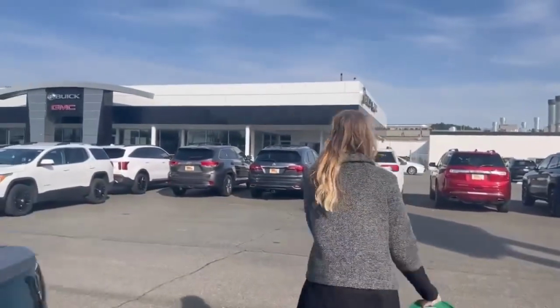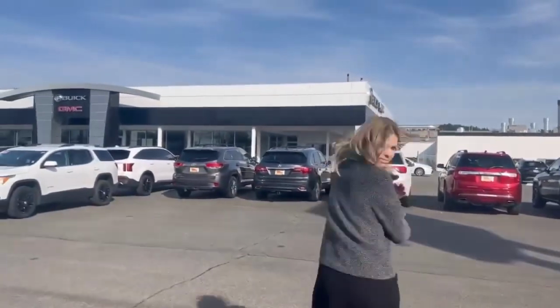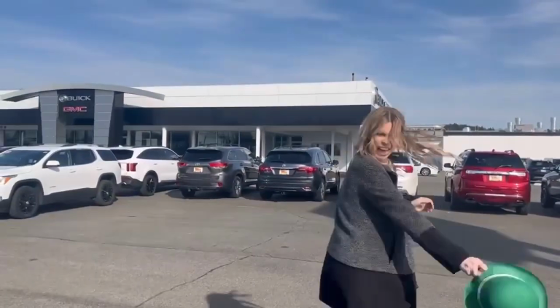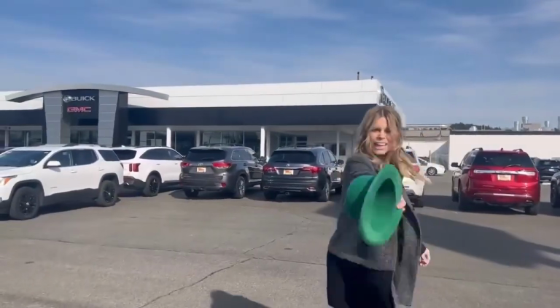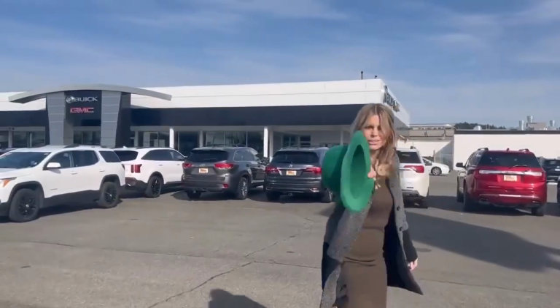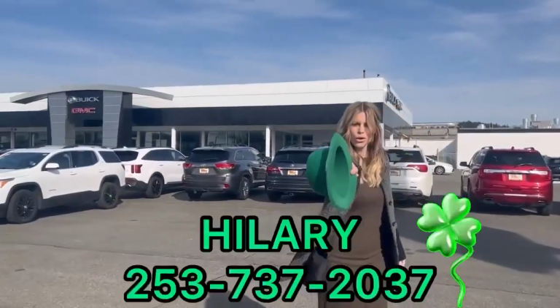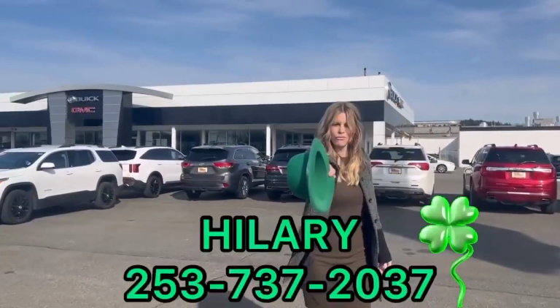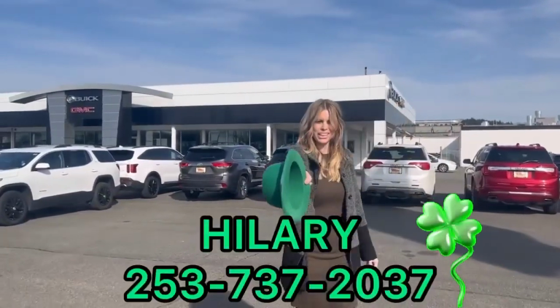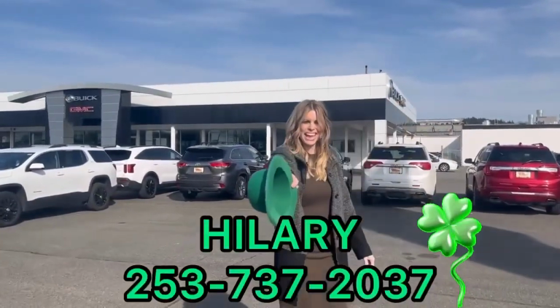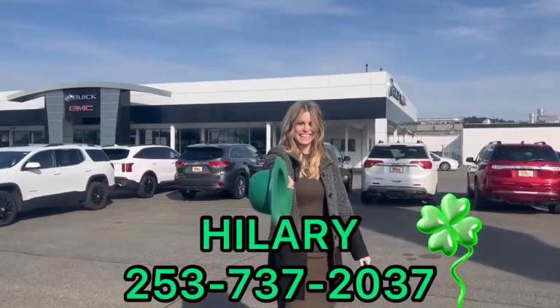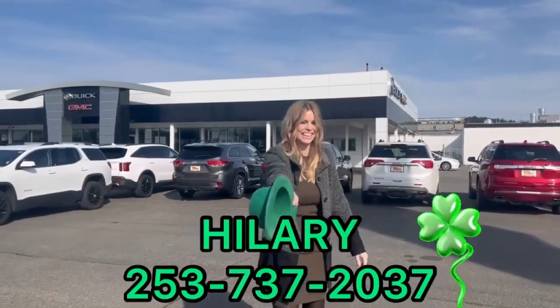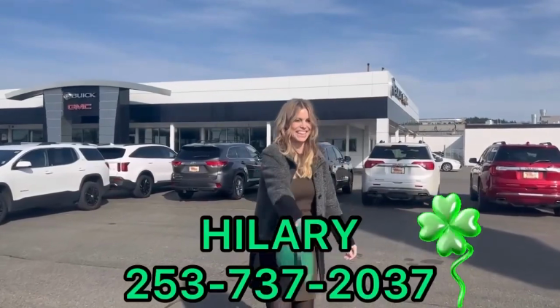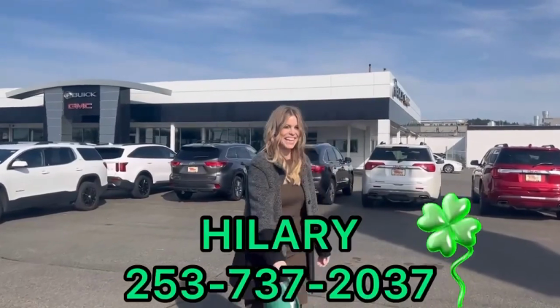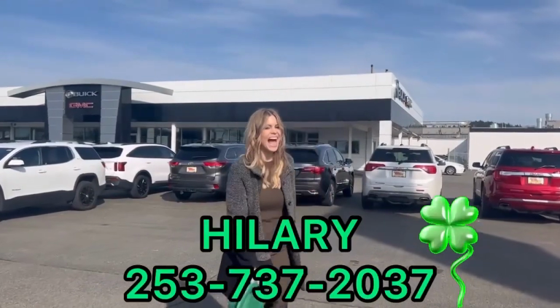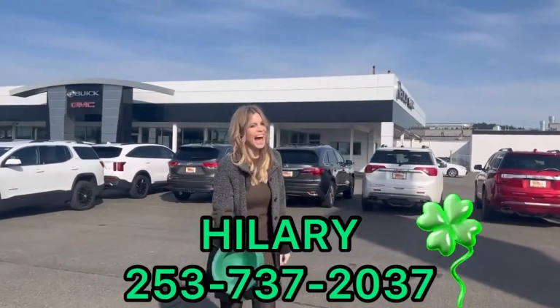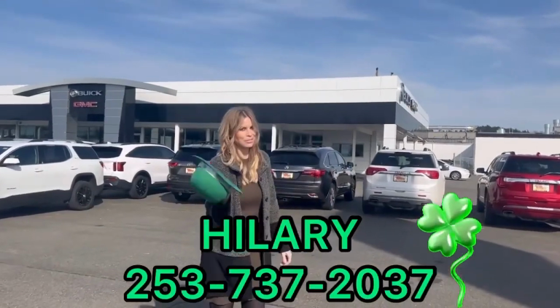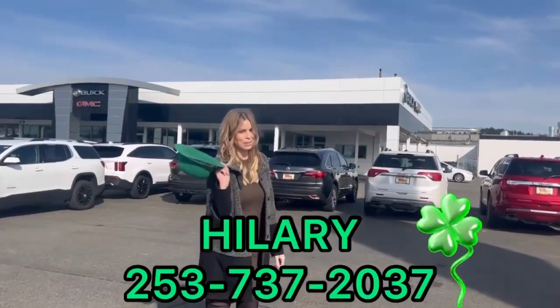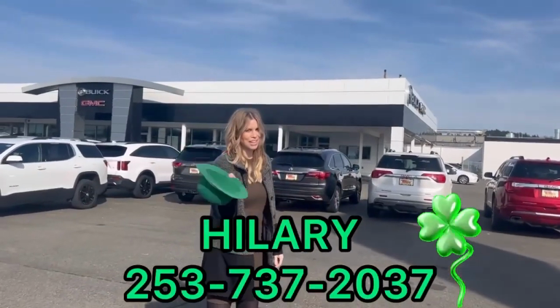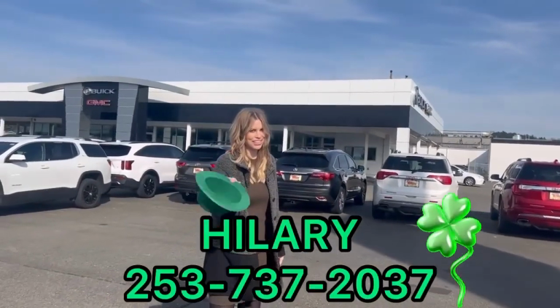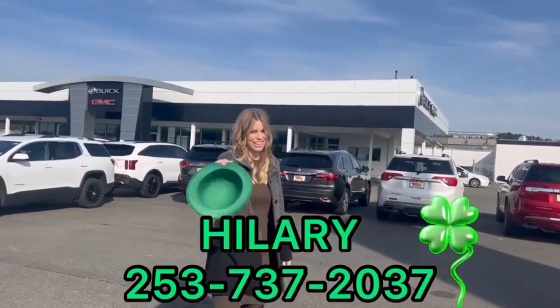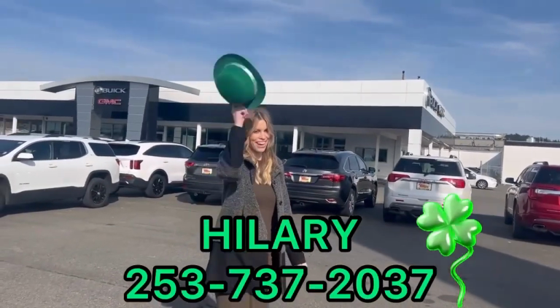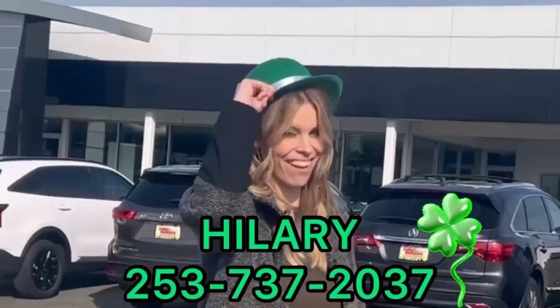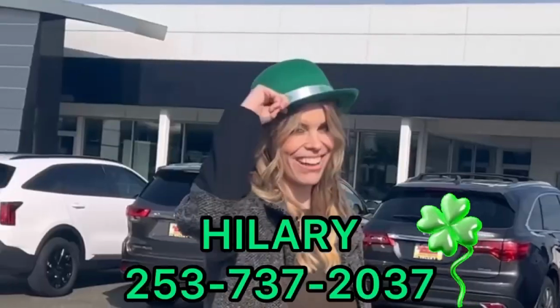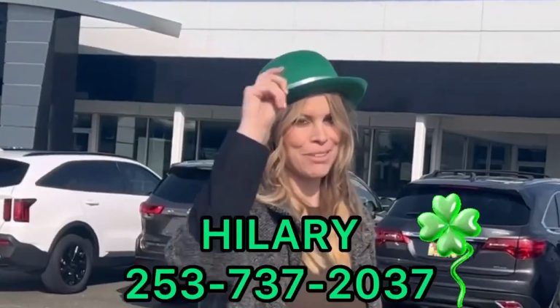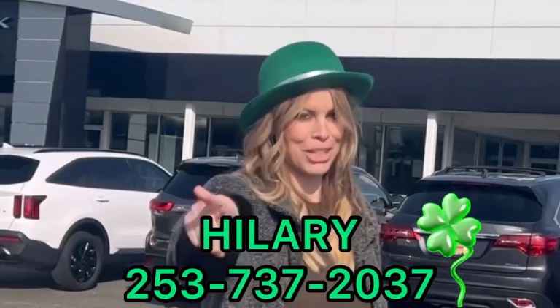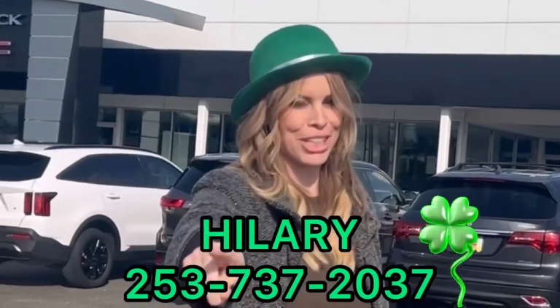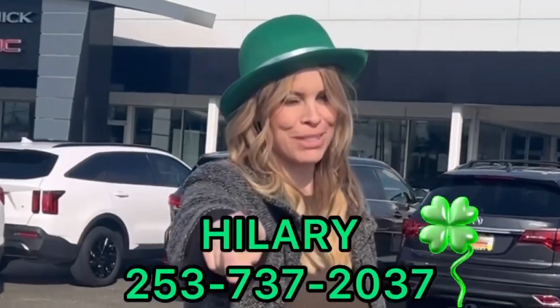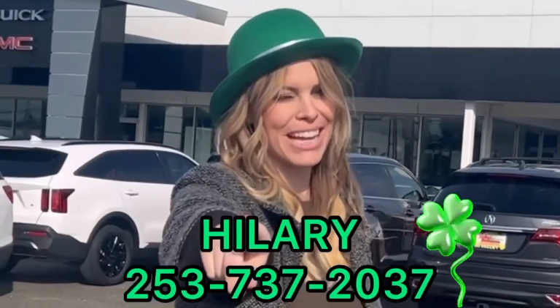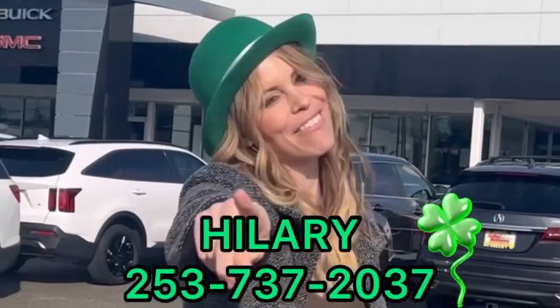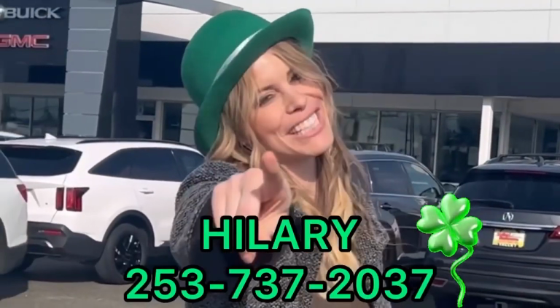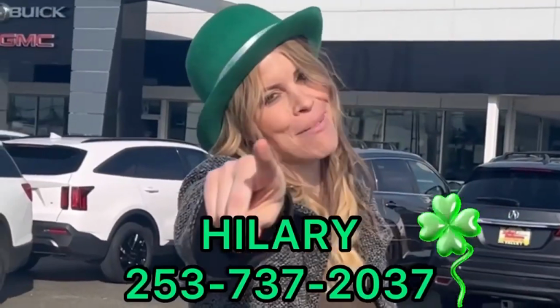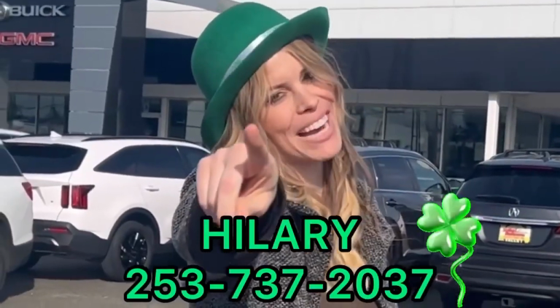Hey, don't forget — ask for me, Hillary, here at Valley Beach GMC. Have a good time tonight.